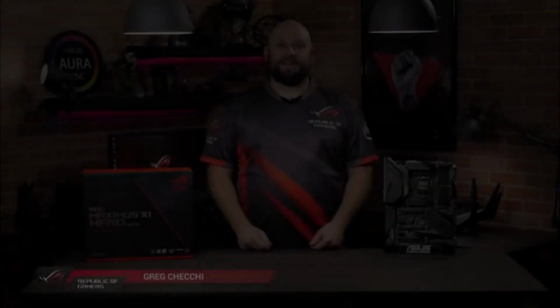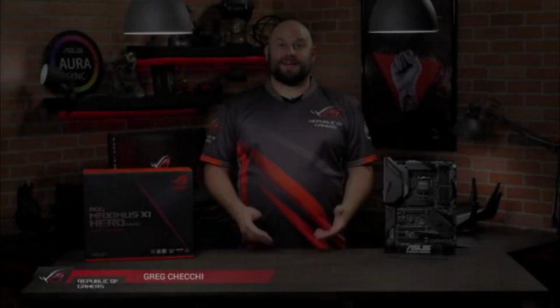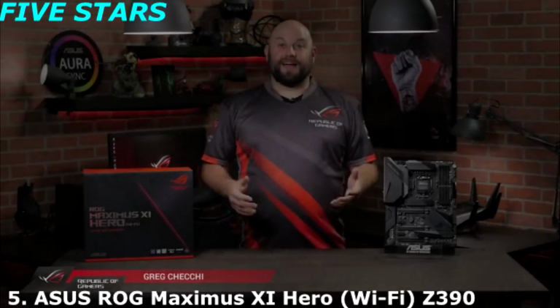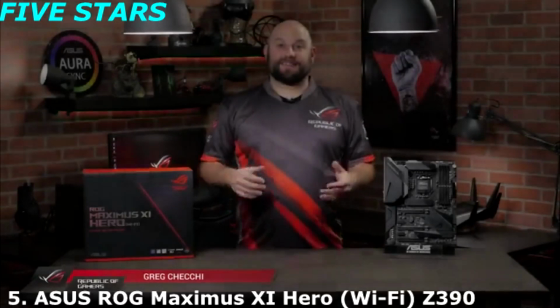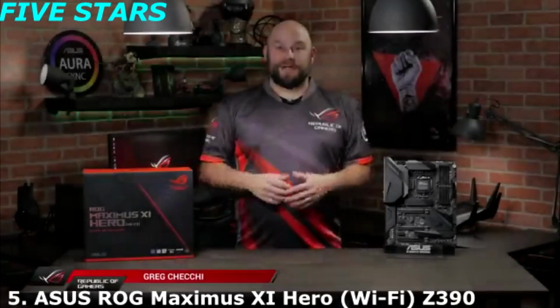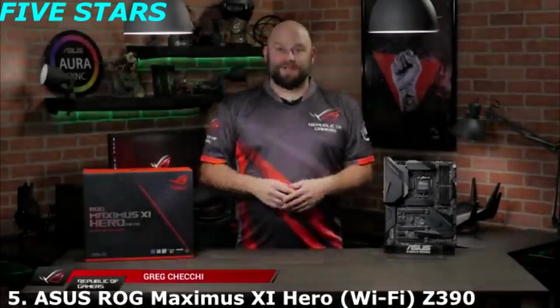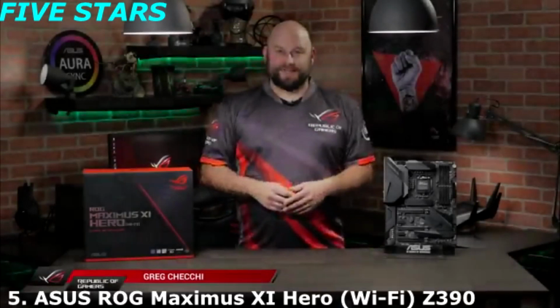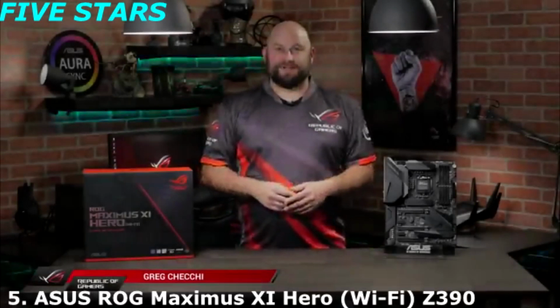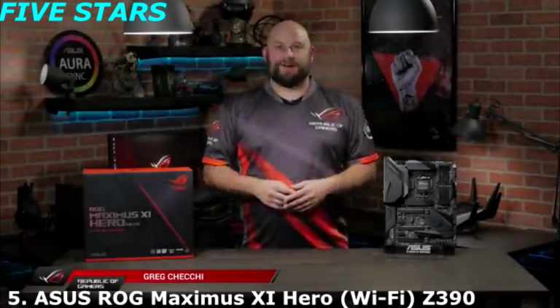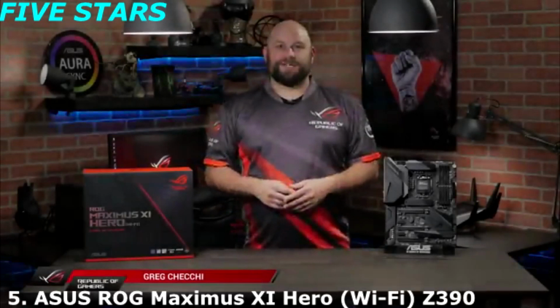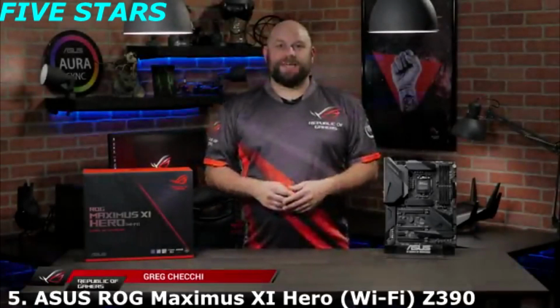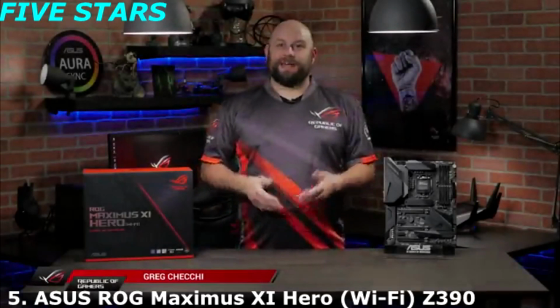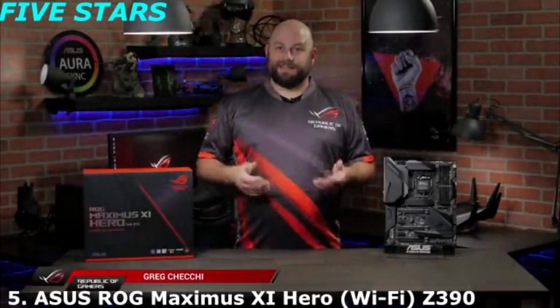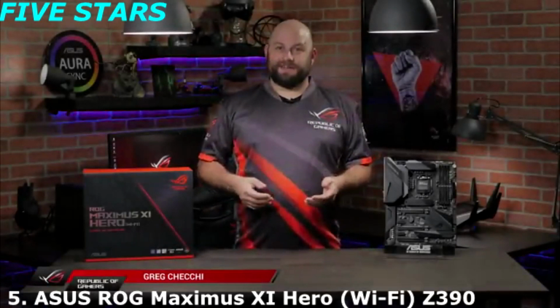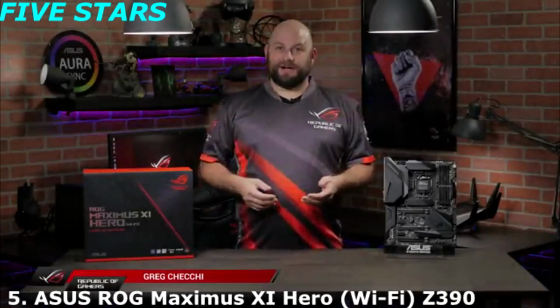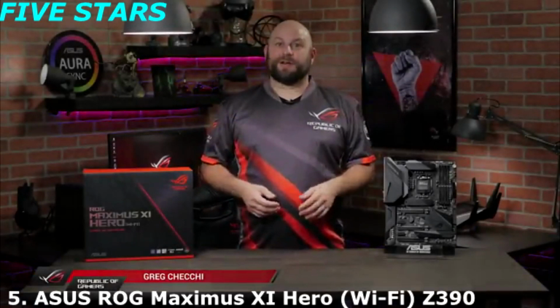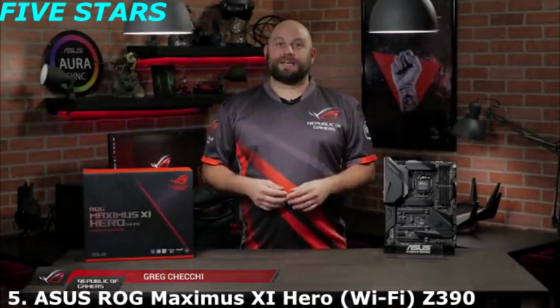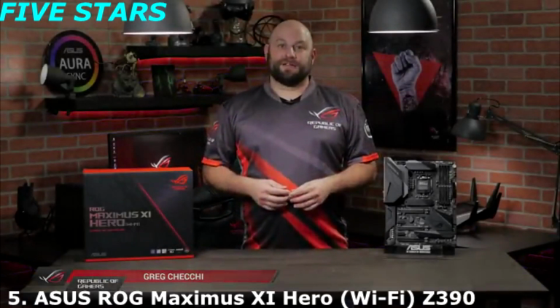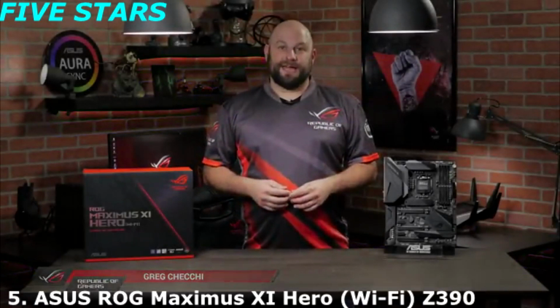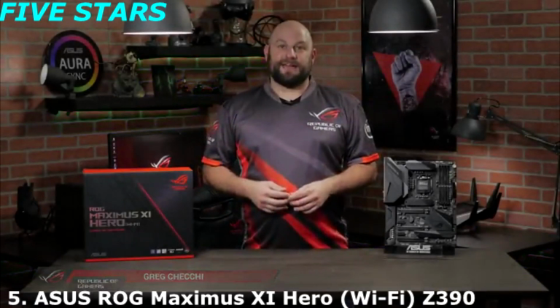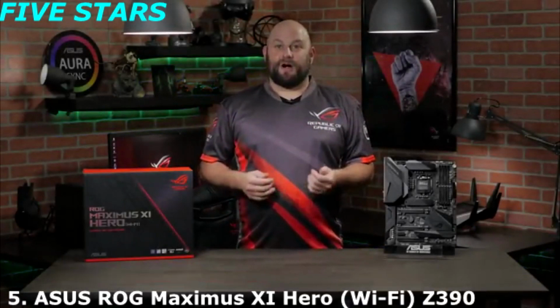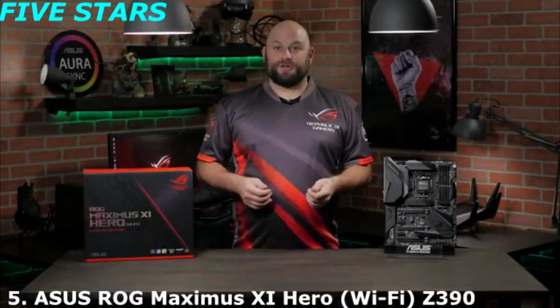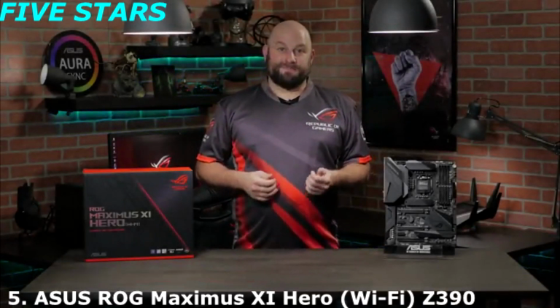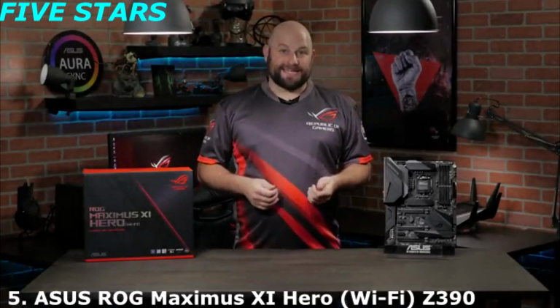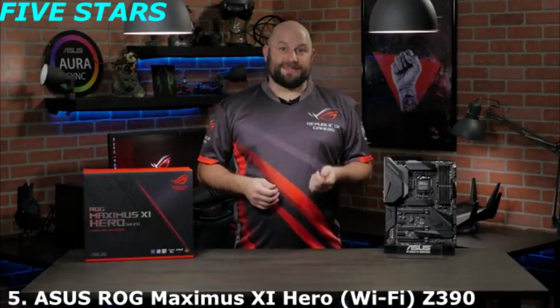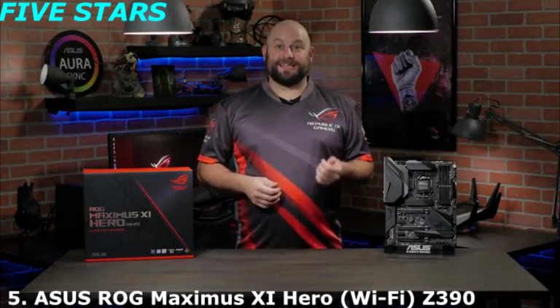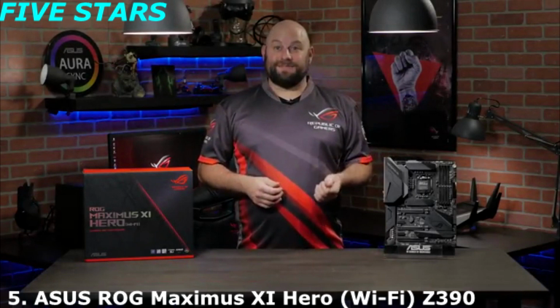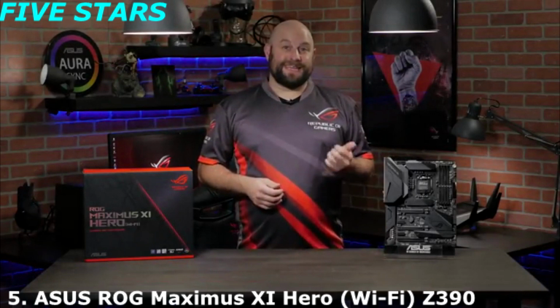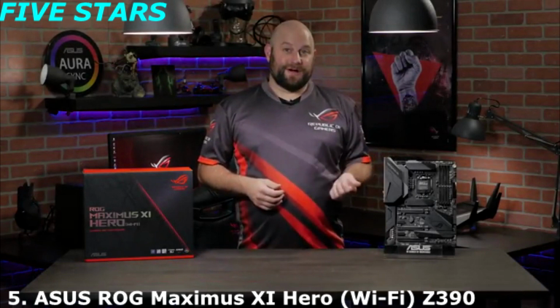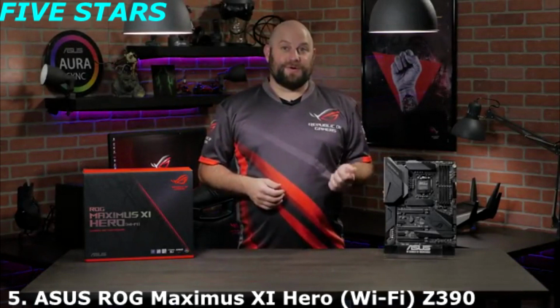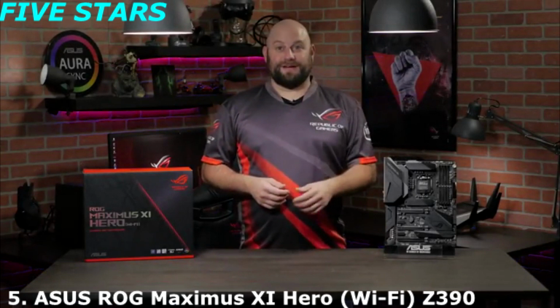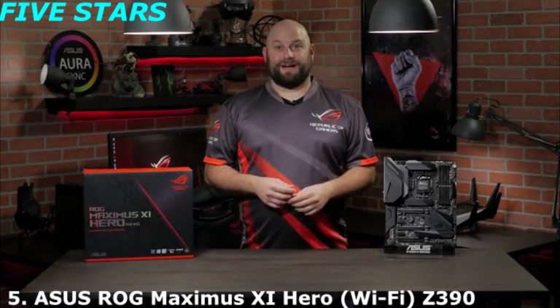Hi, this is Greg from Asus ROG, and in this video we're going to take a look at the ROG Maximus 11 Hero Wi-Fi.